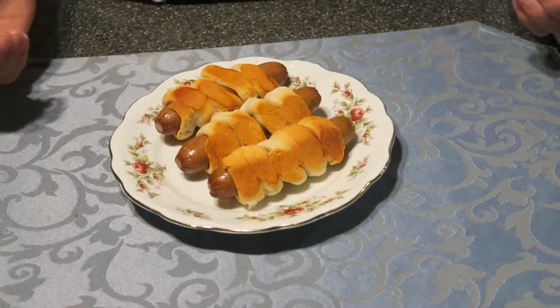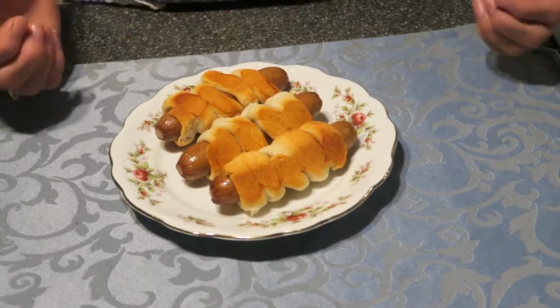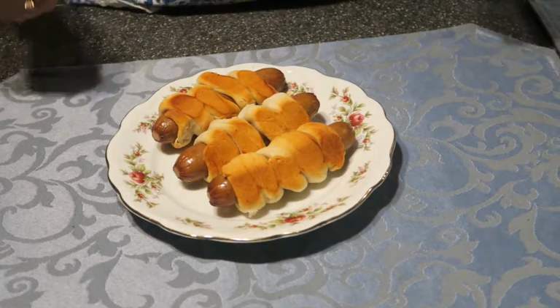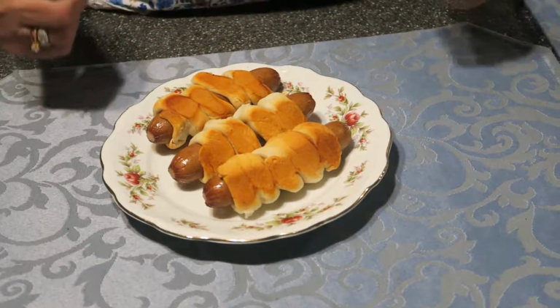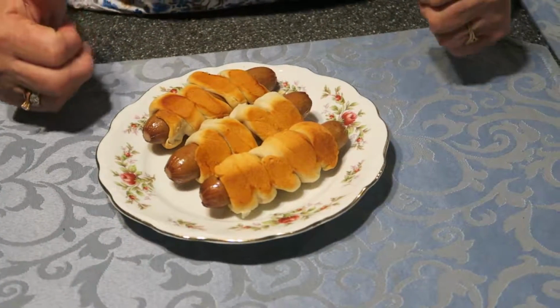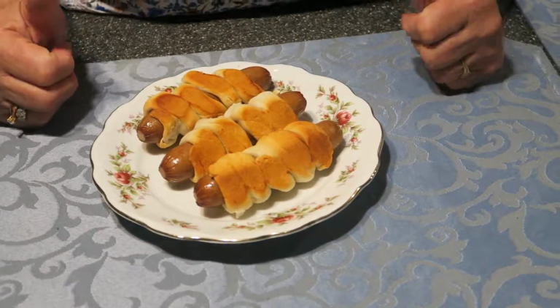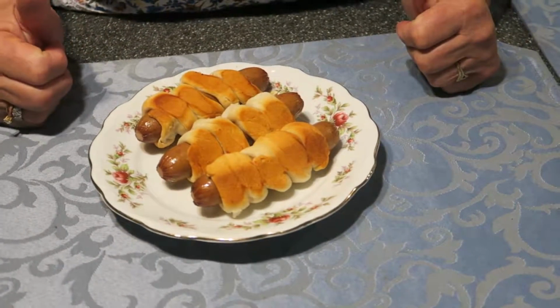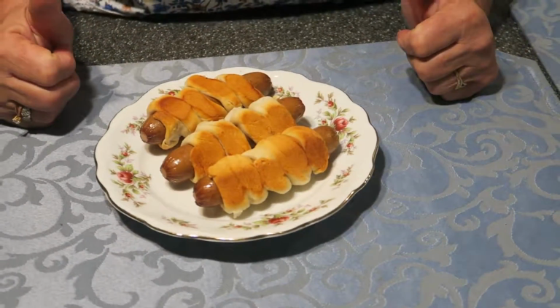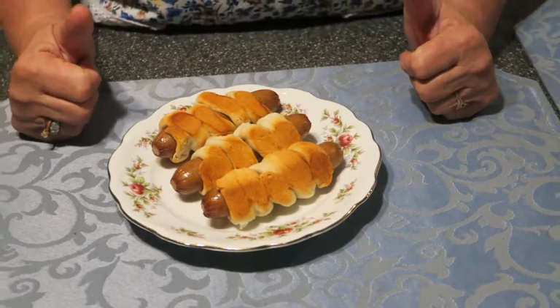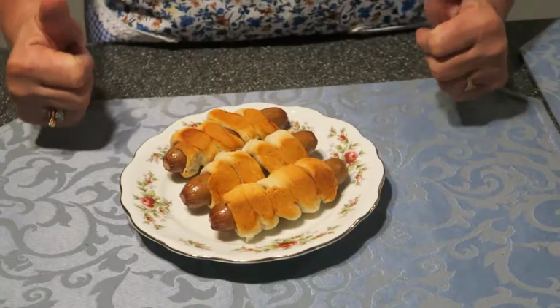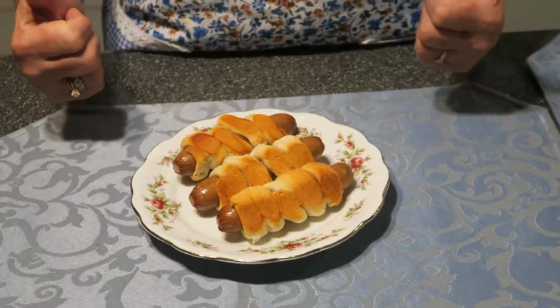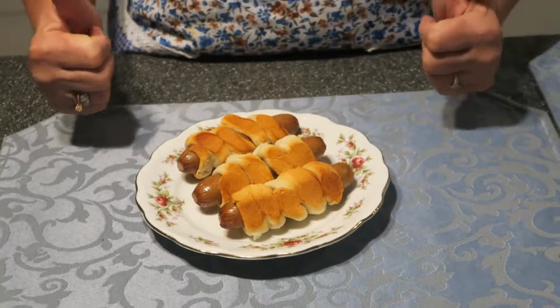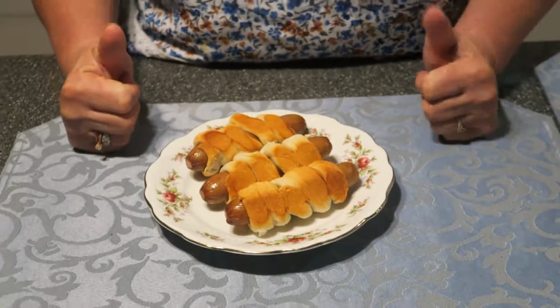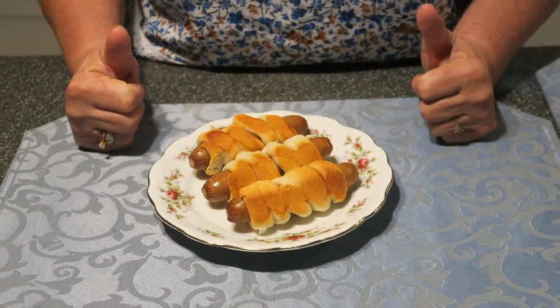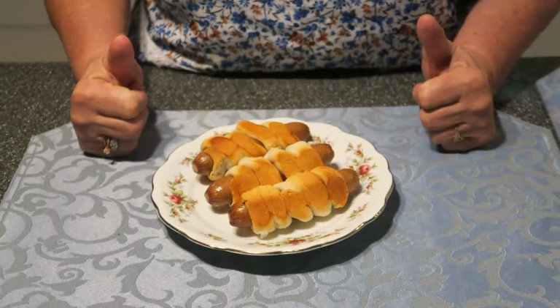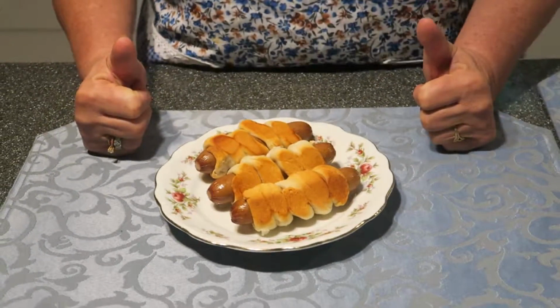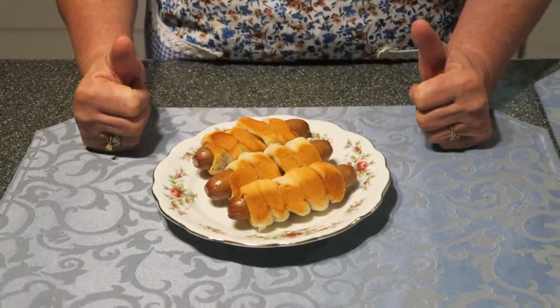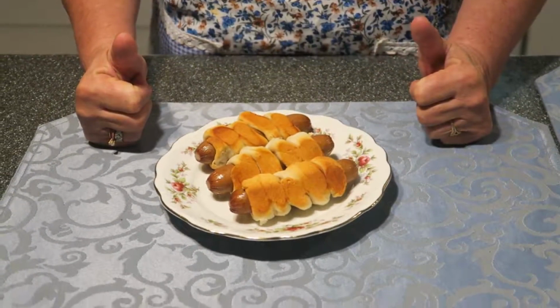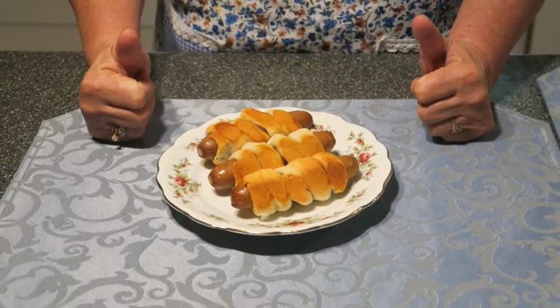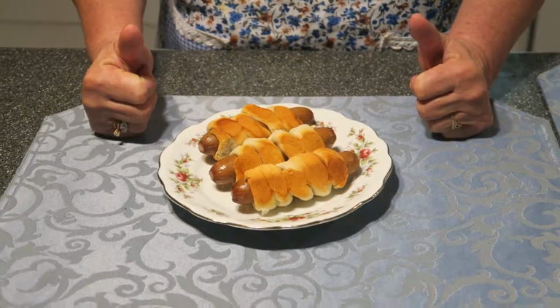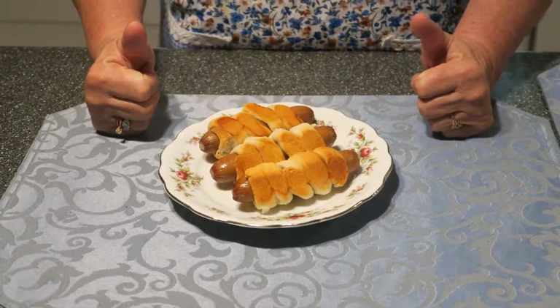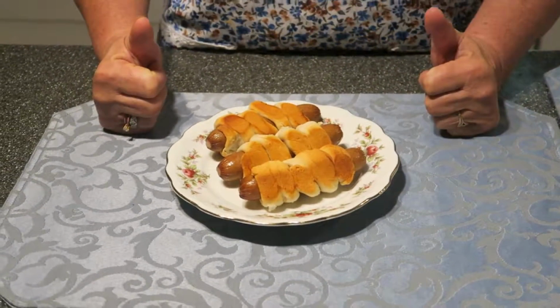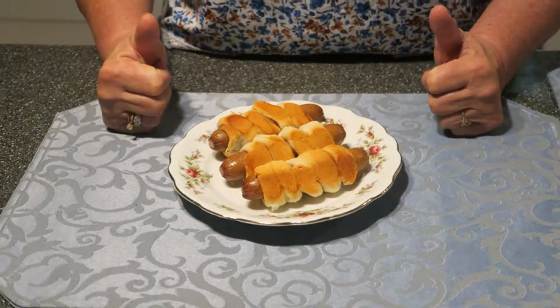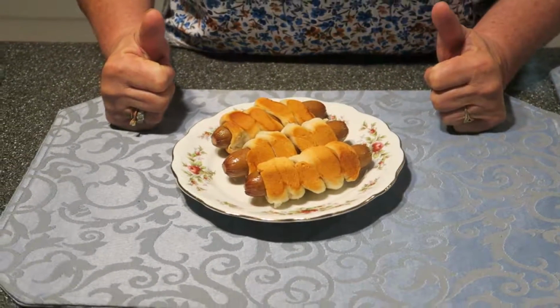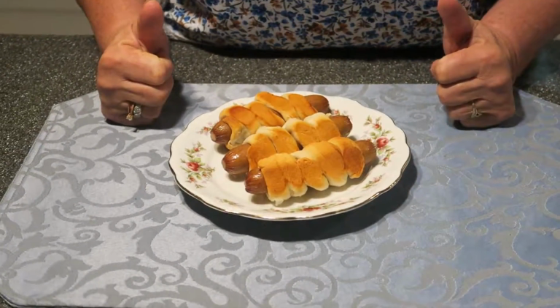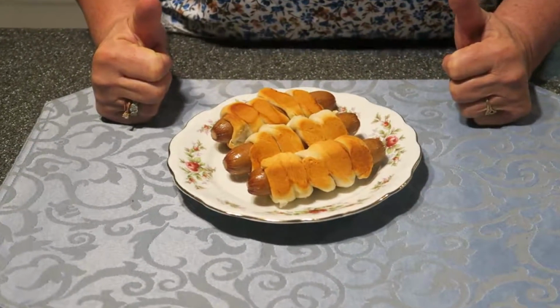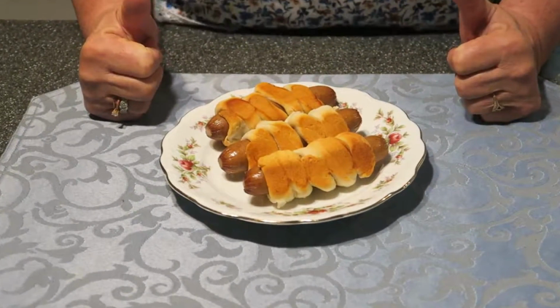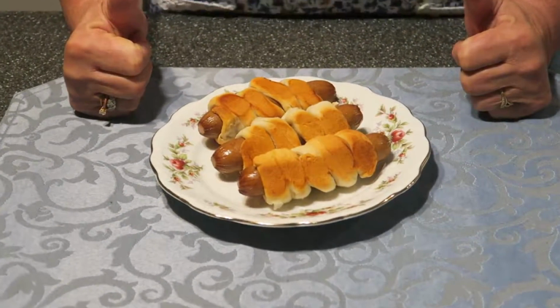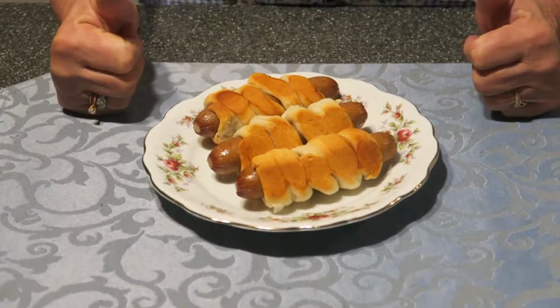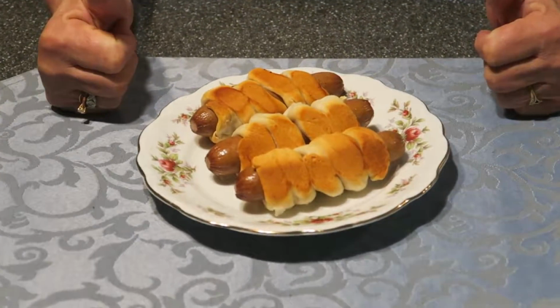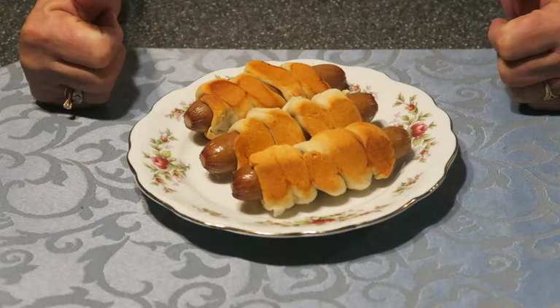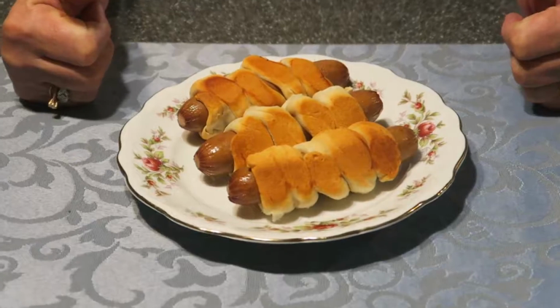And if you enjoy this recipe, like this video and subscribe to my channel. Bon Appétit, my dear friends.